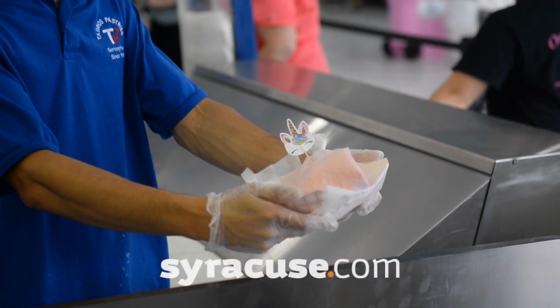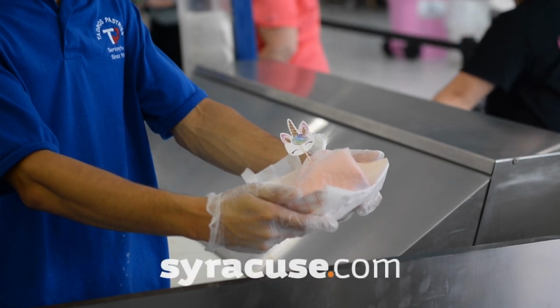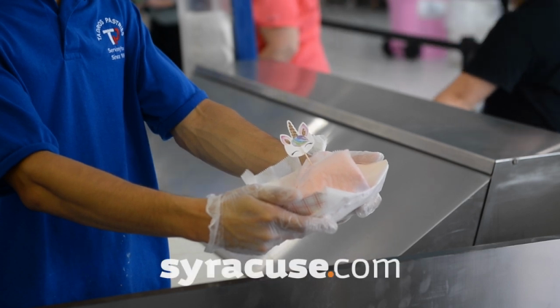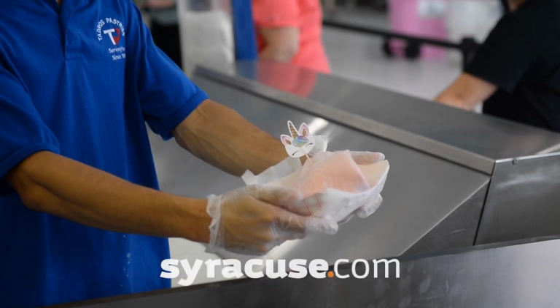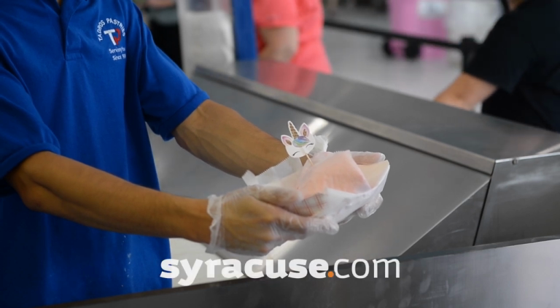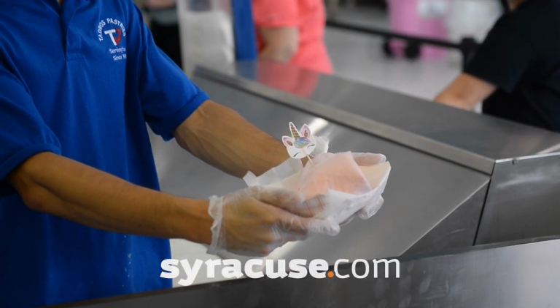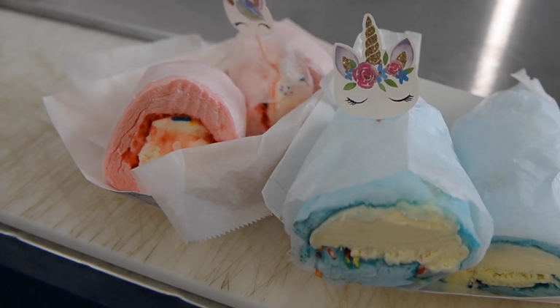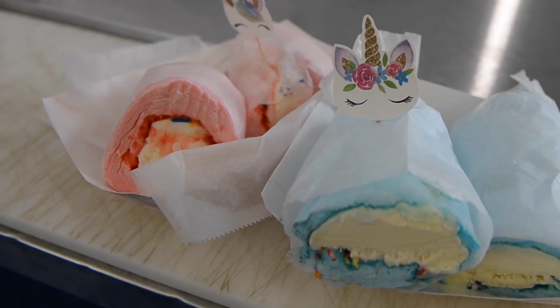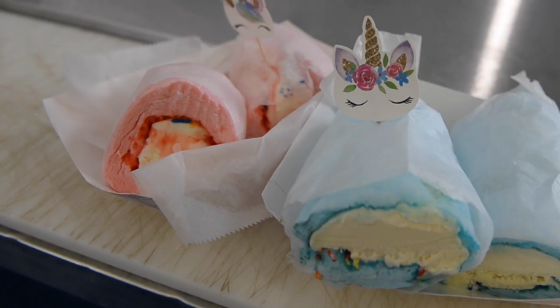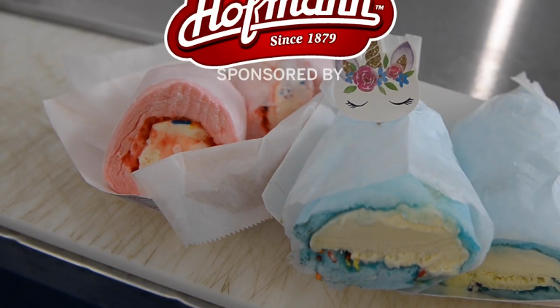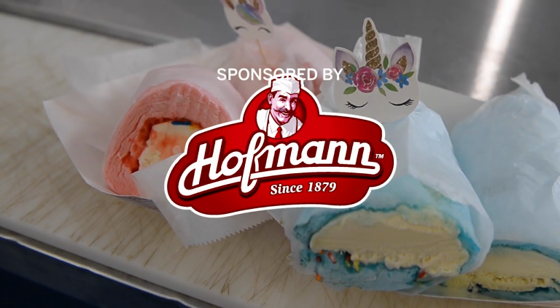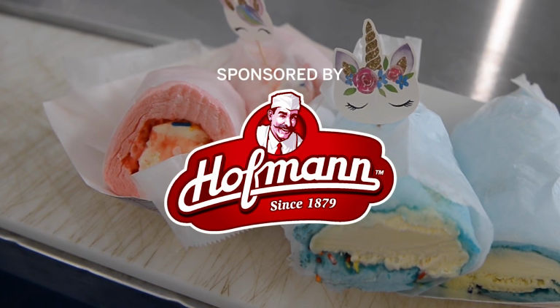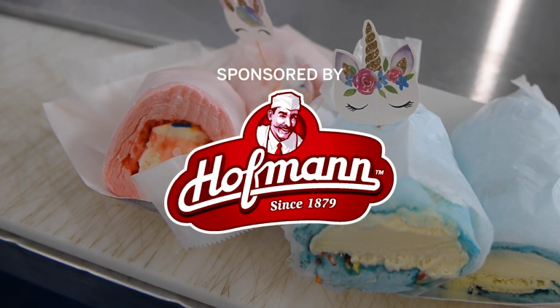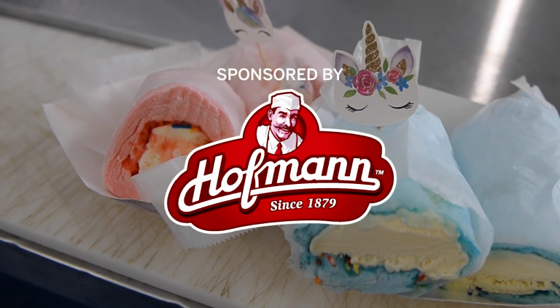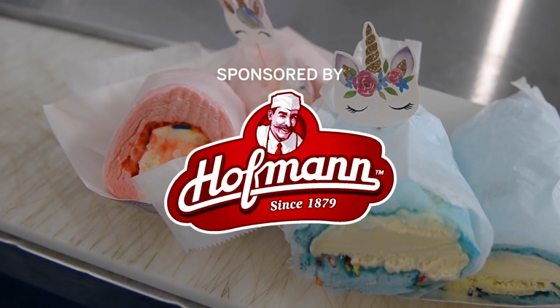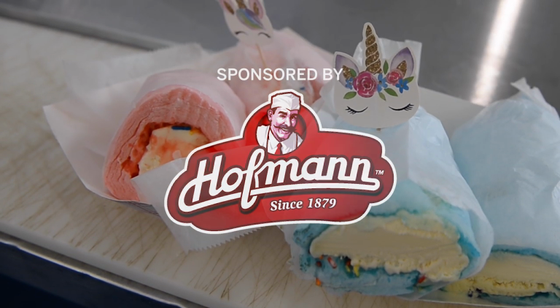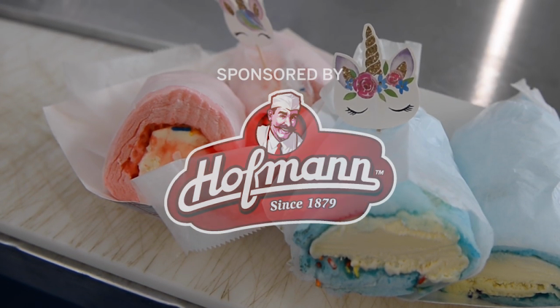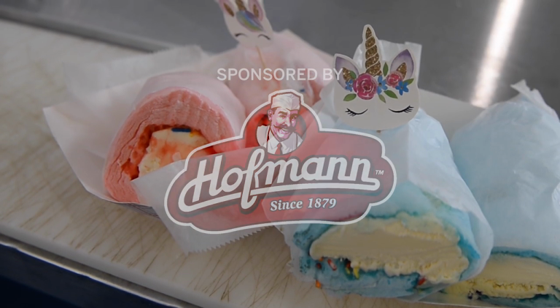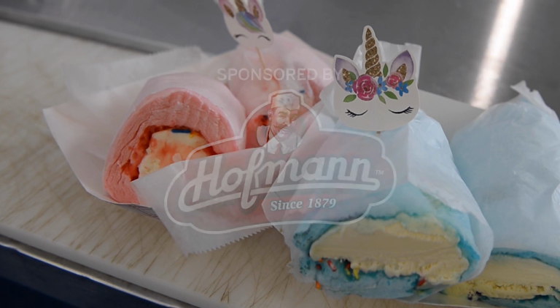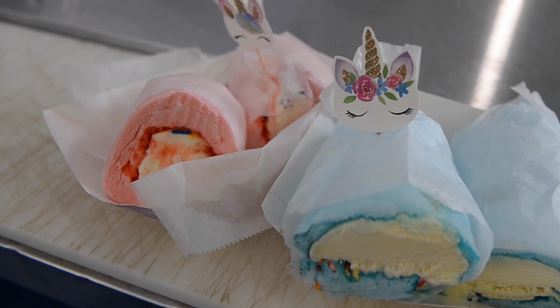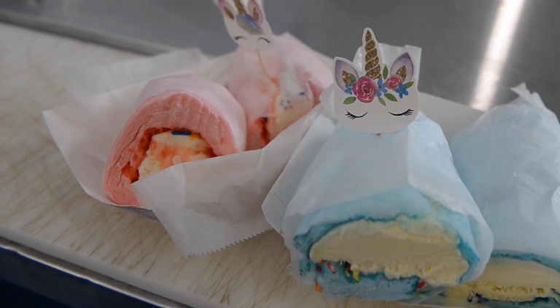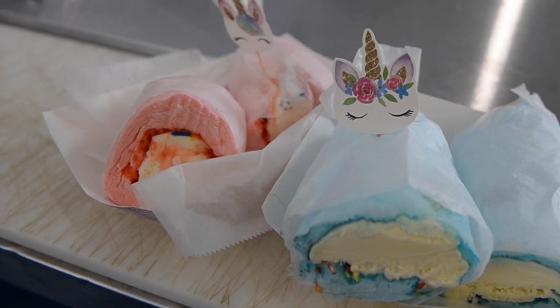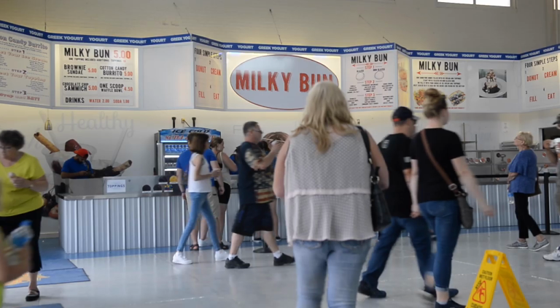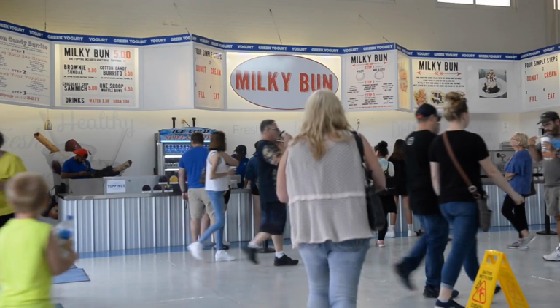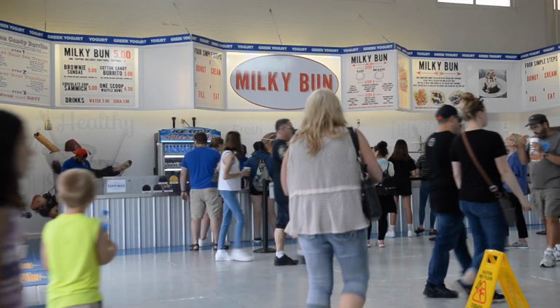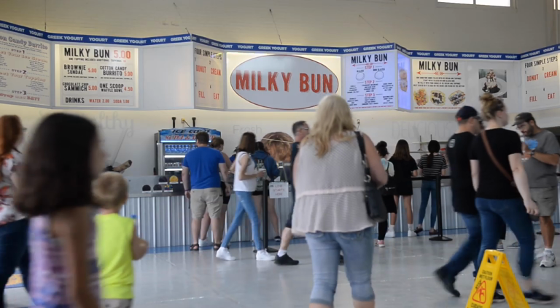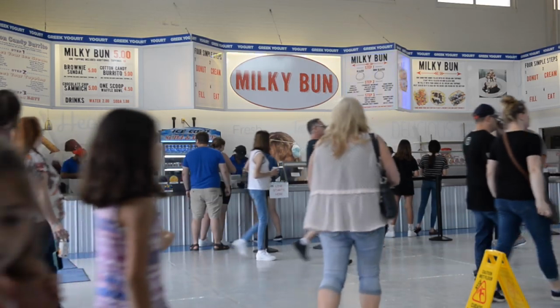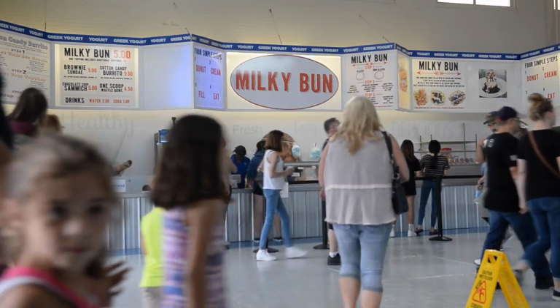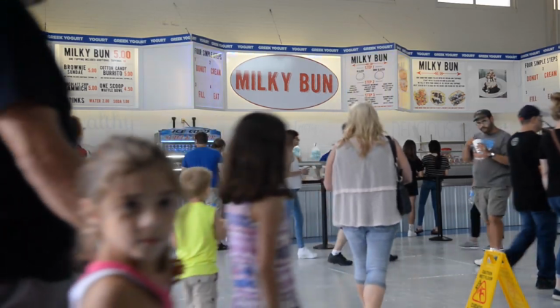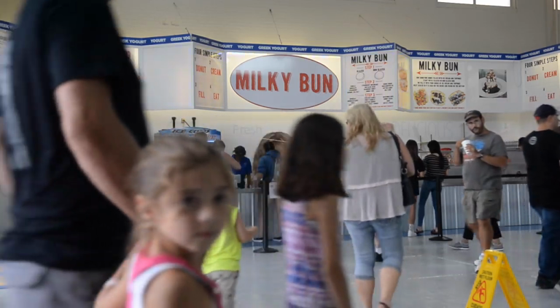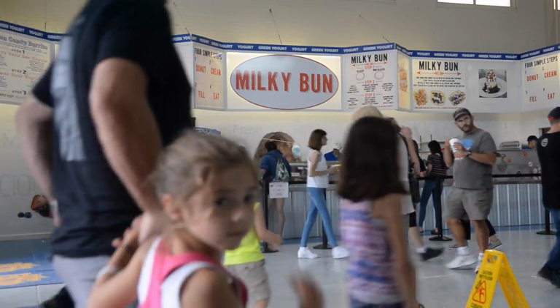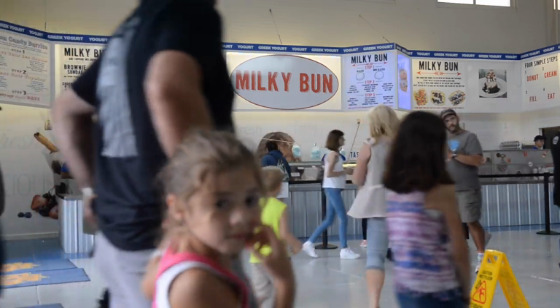Hello, today we're going to be doing the Cotton Candy Burrito. We're going to show you step-by-step. You can find it at the Milky Bun at the New York State Dairy Building.